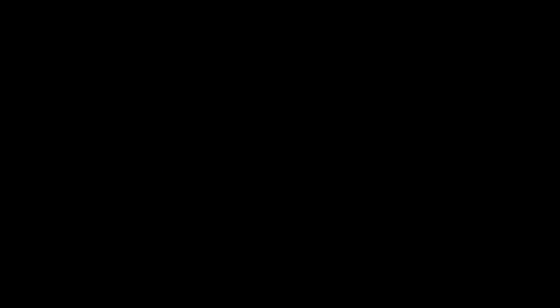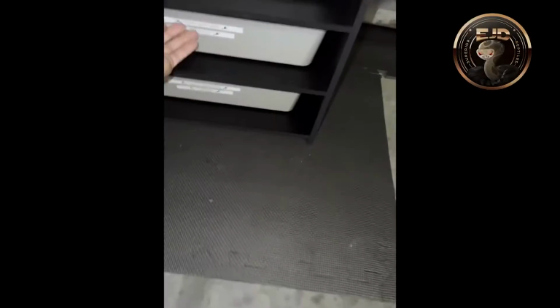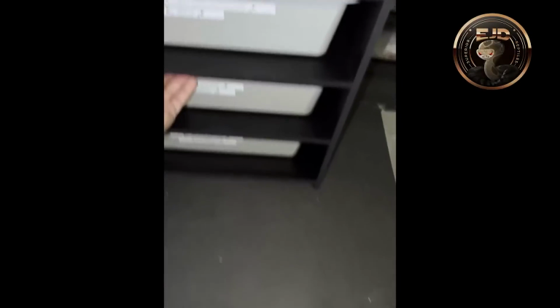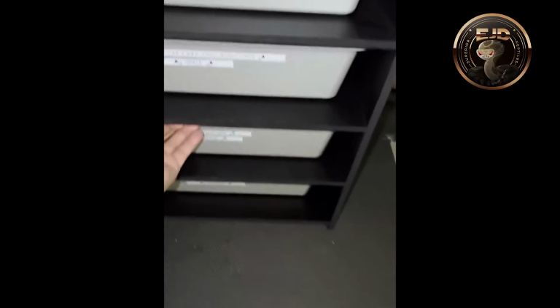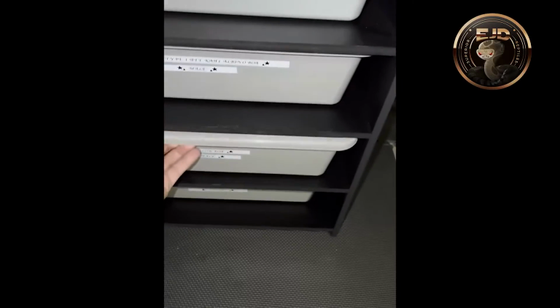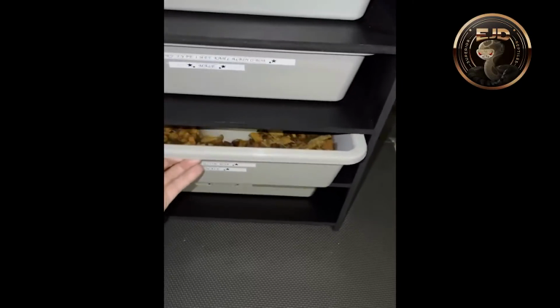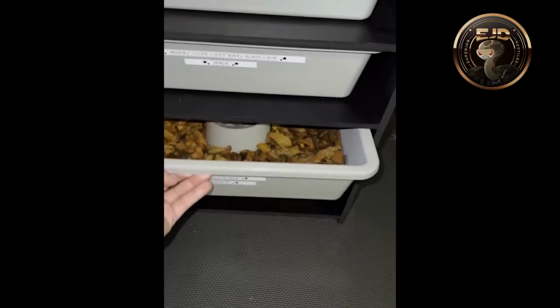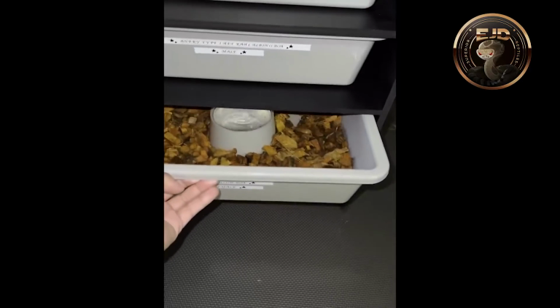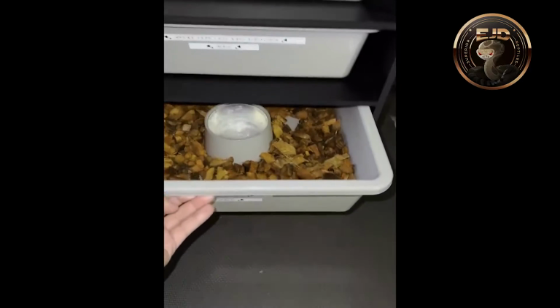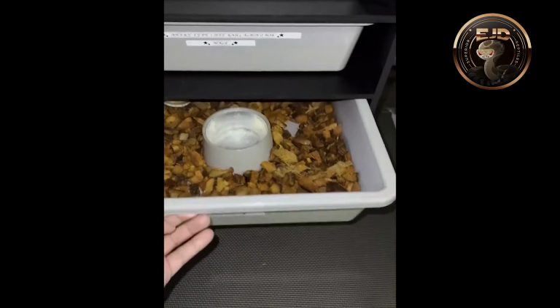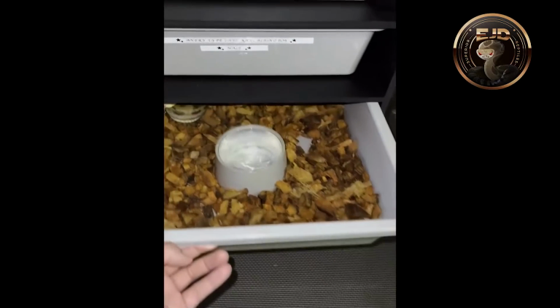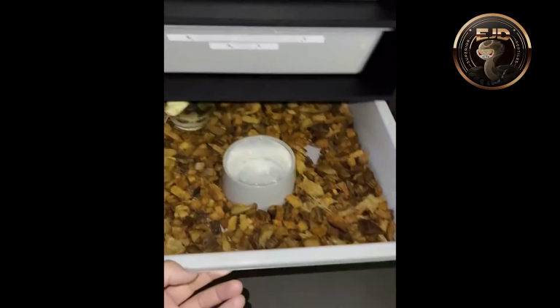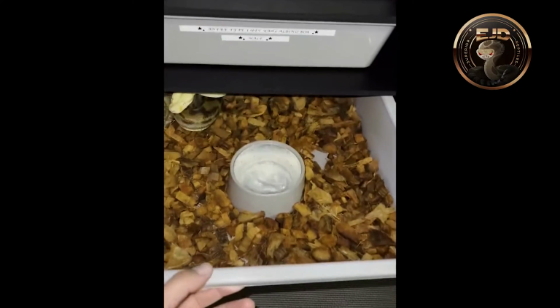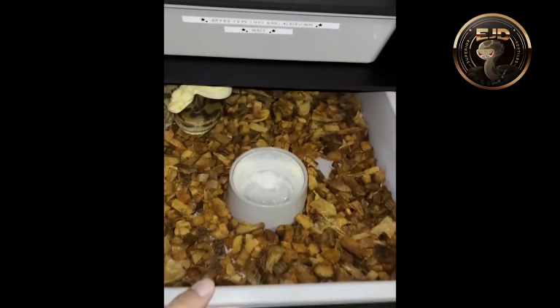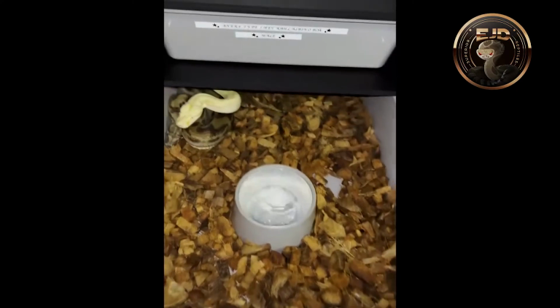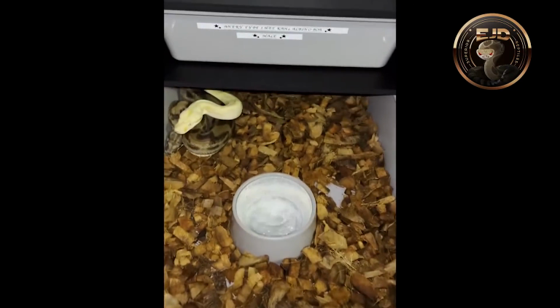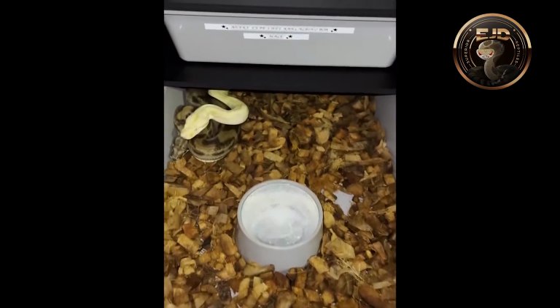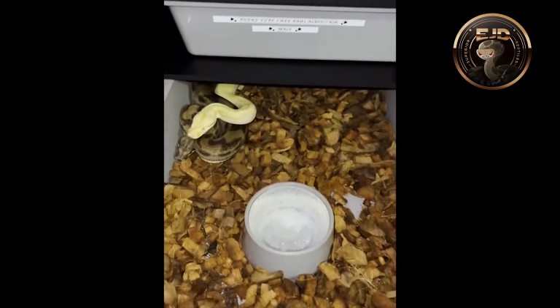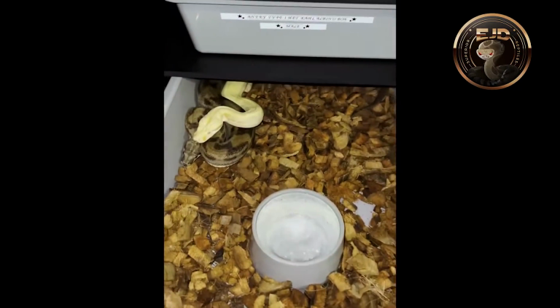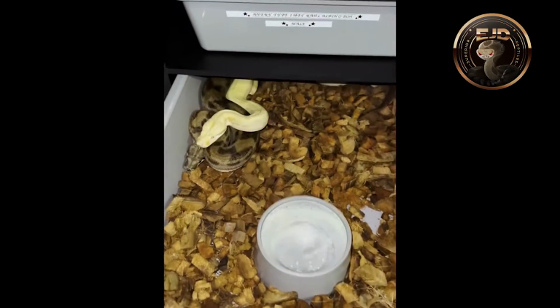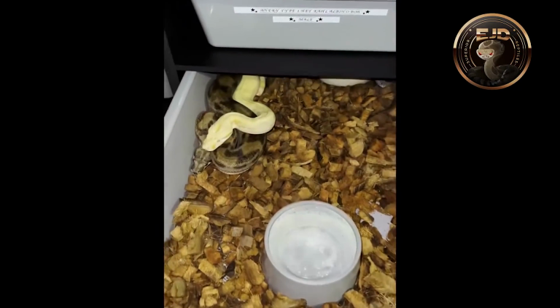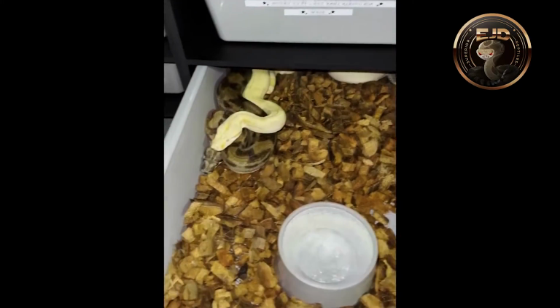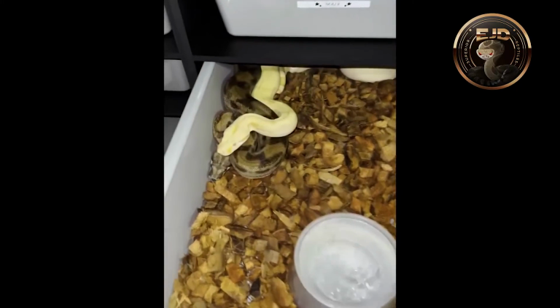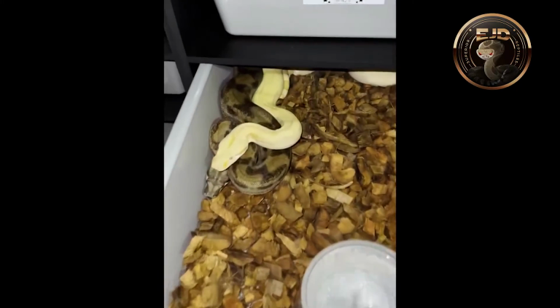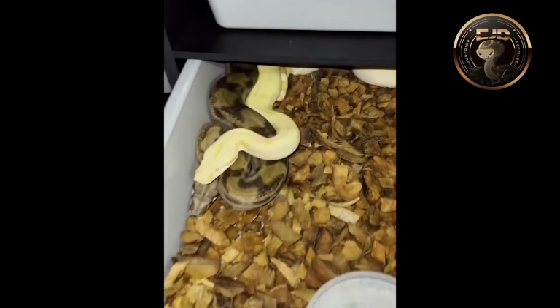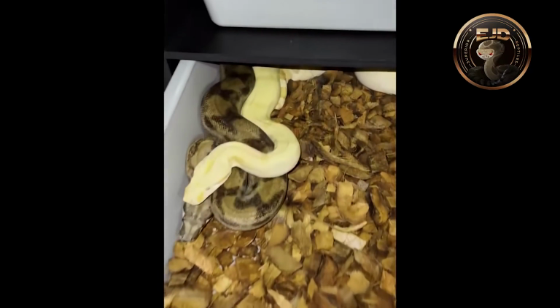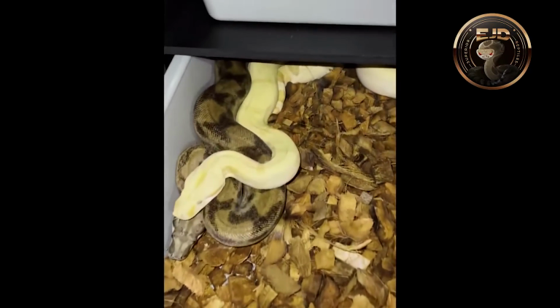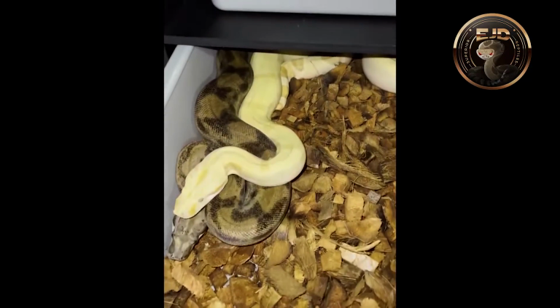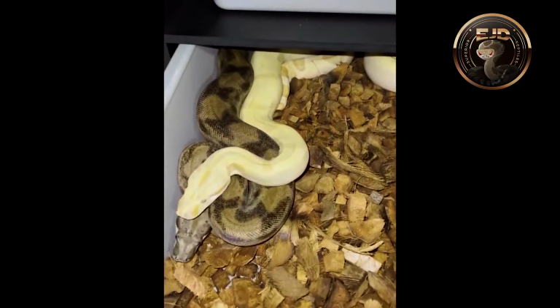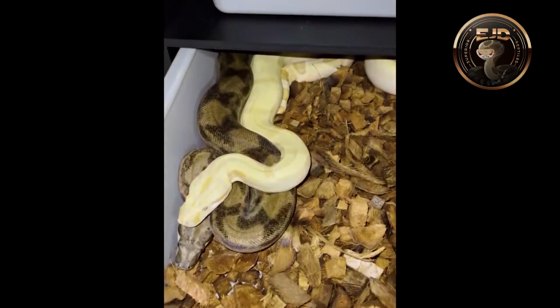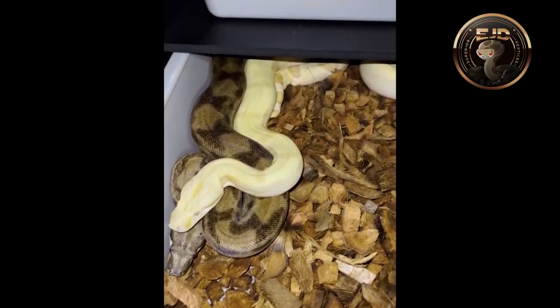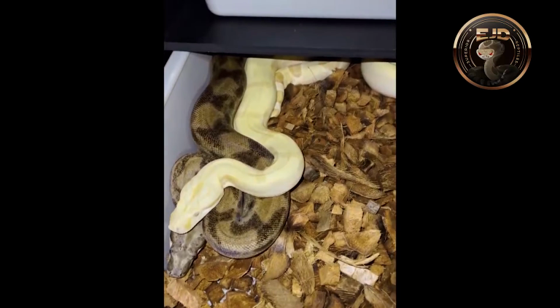Then down here I got my Sunglow paired up to my Ghost Motley Hananery.